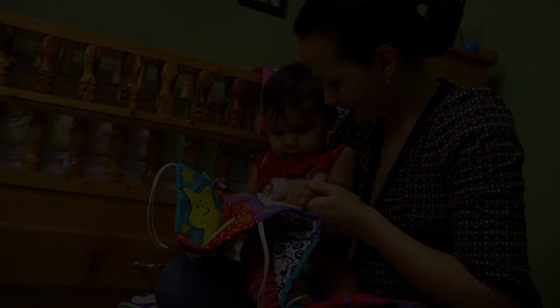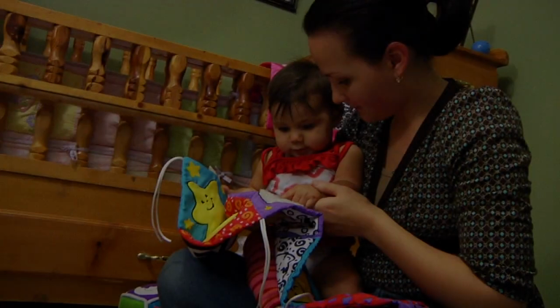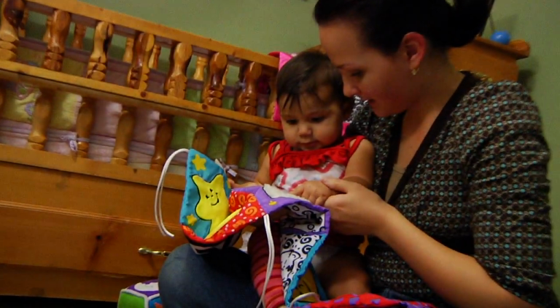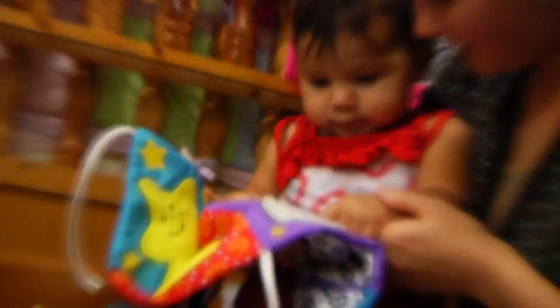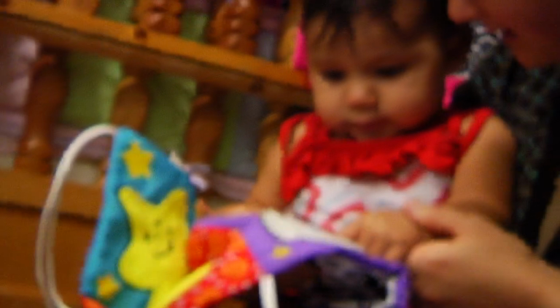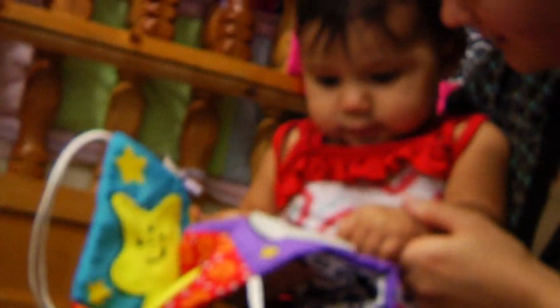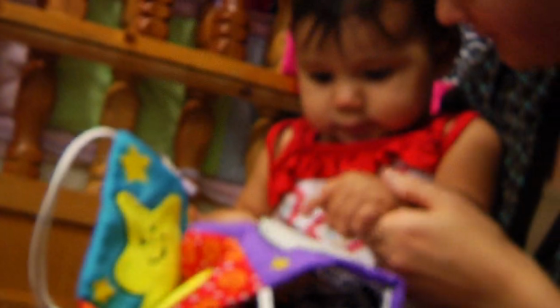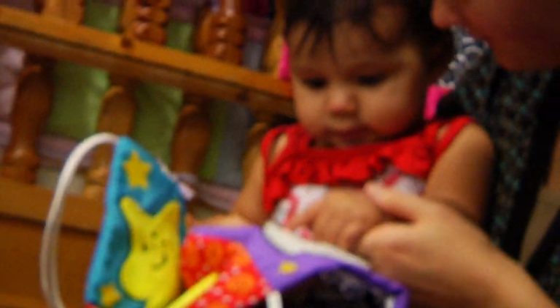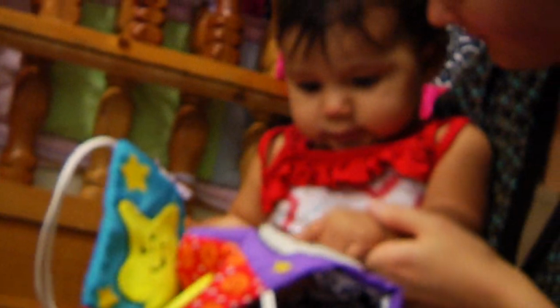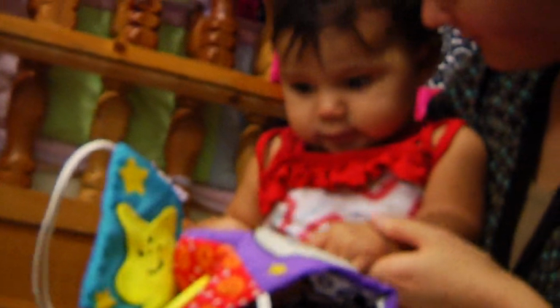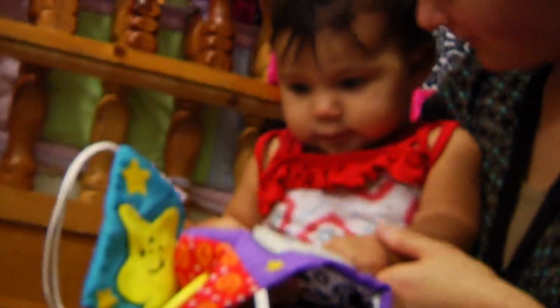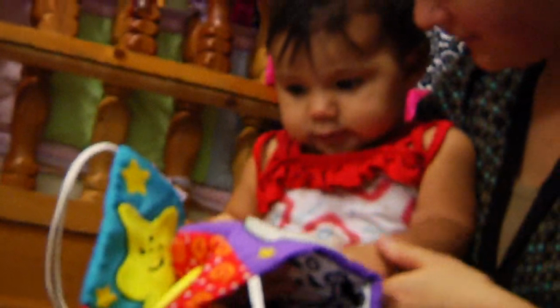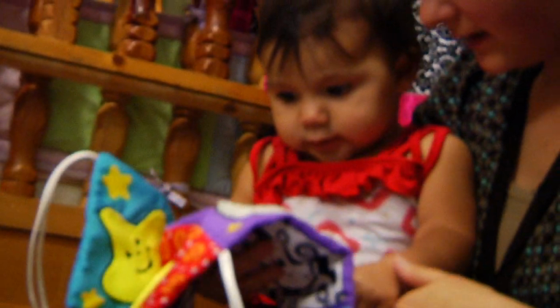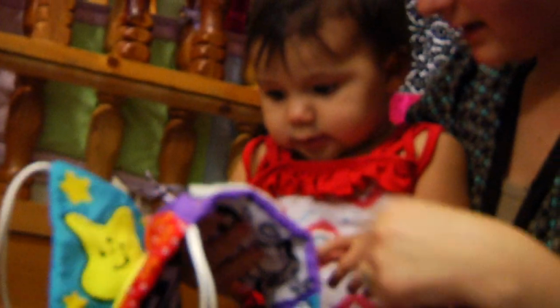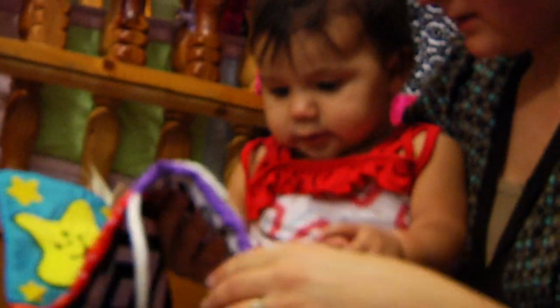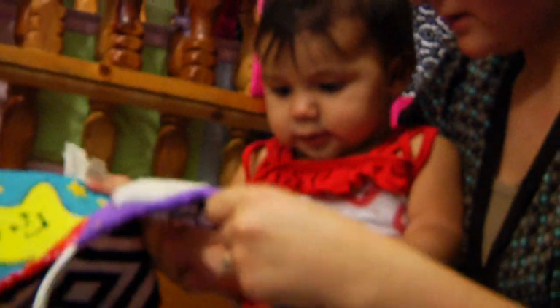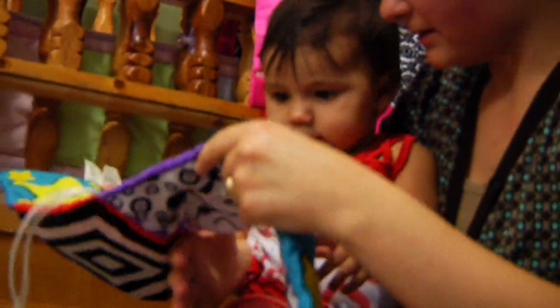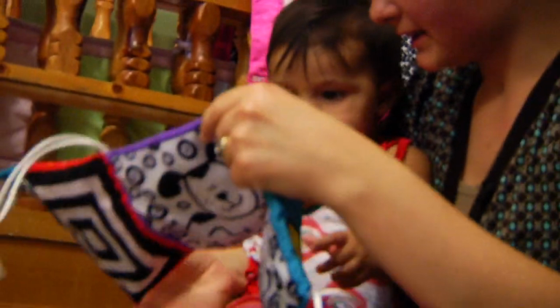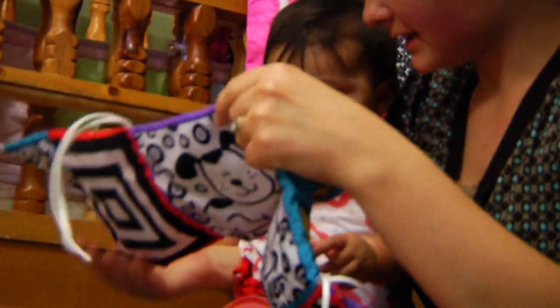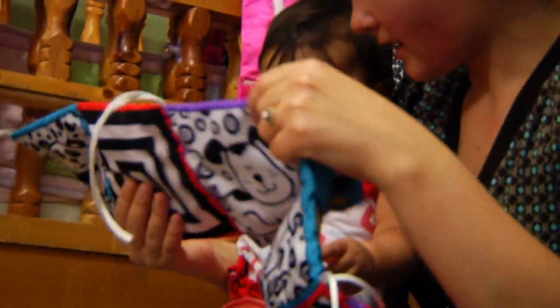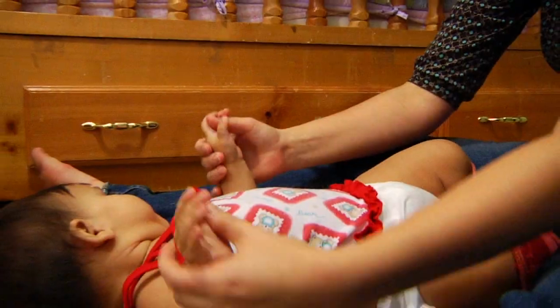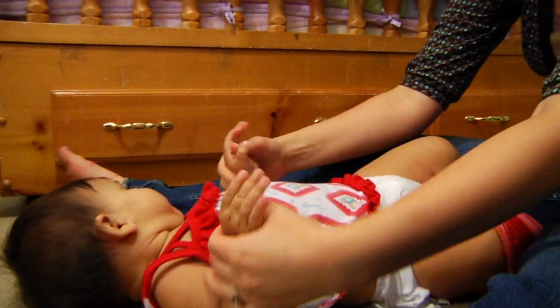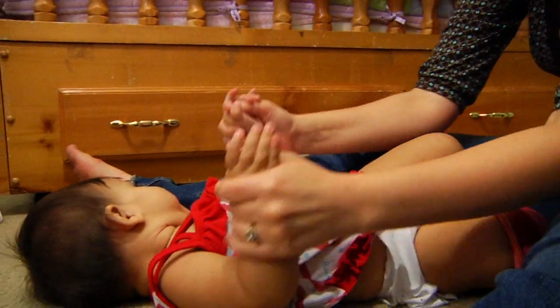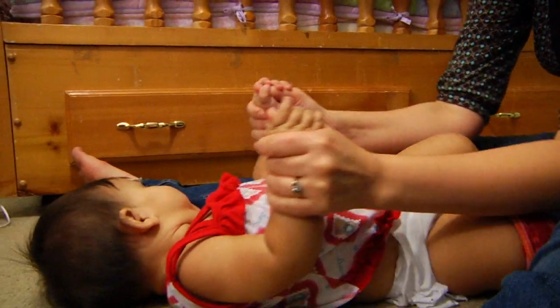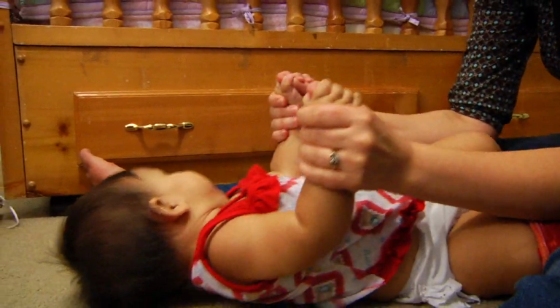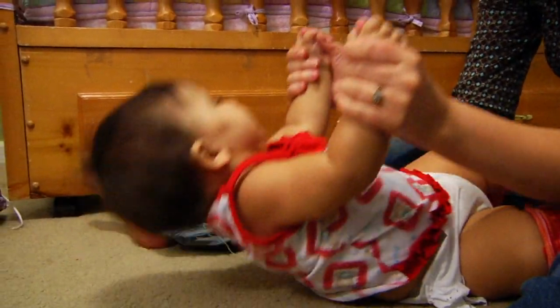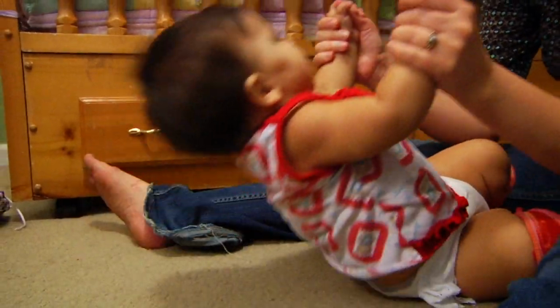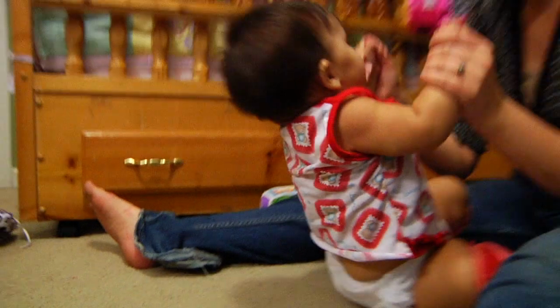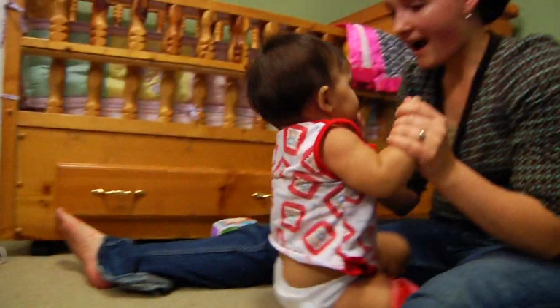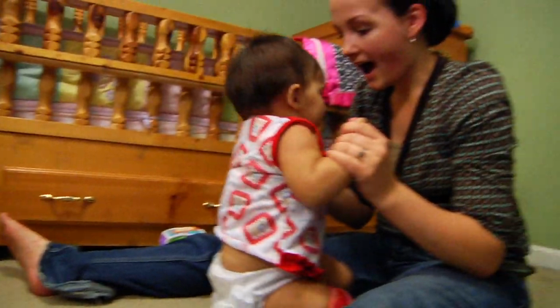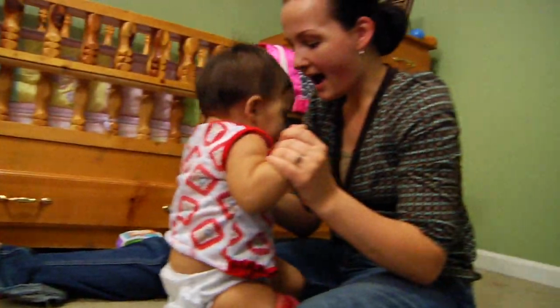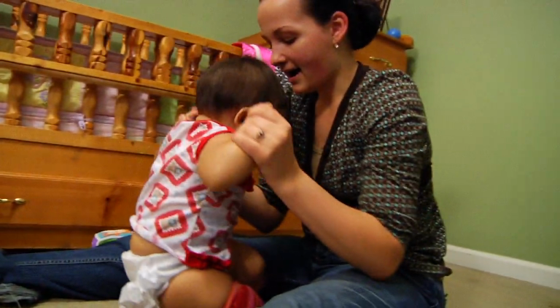Hi, I'm Erica. We're in Atlanta, Georgia, and I'm going to talk to you today about how to sterilize plastic baby bottles.